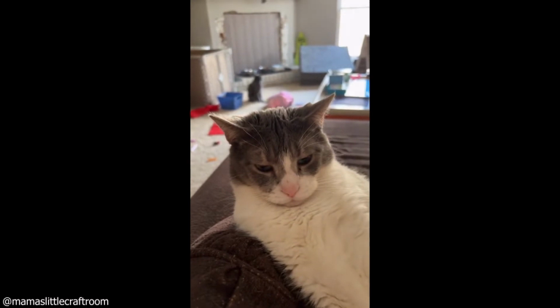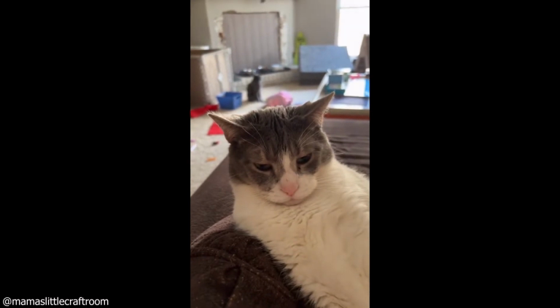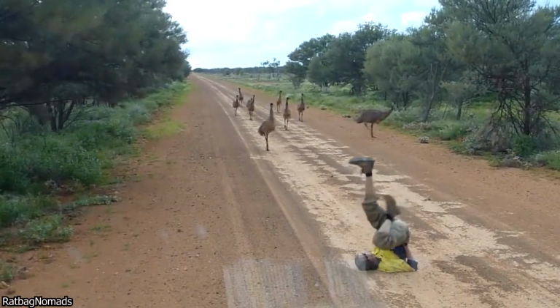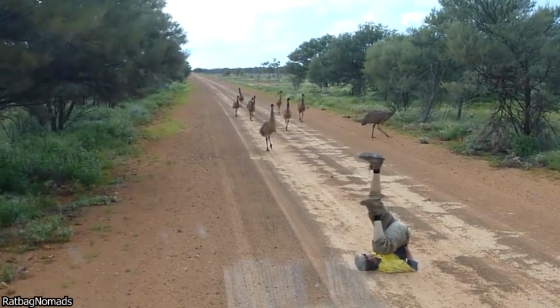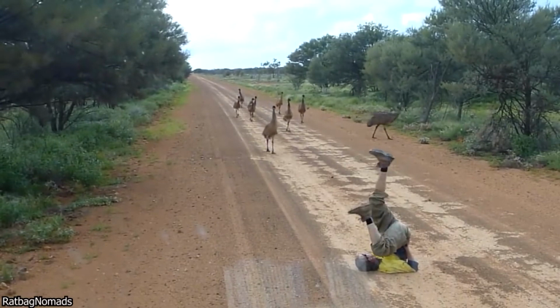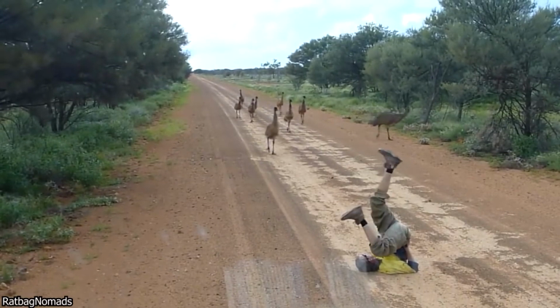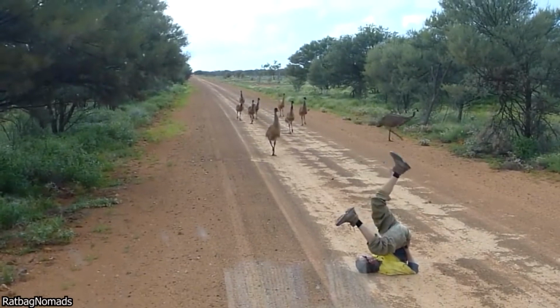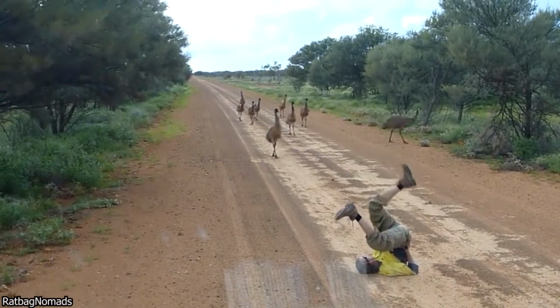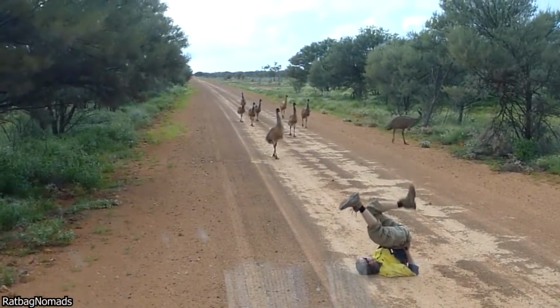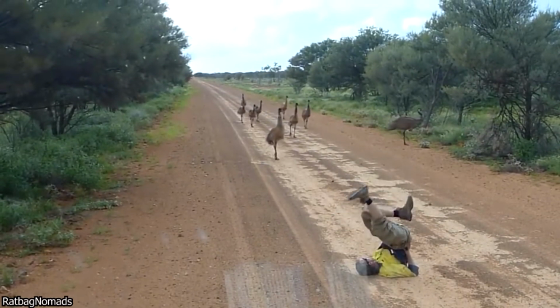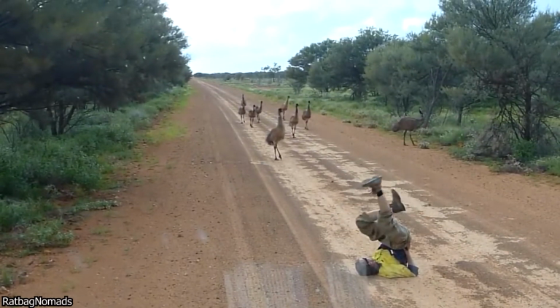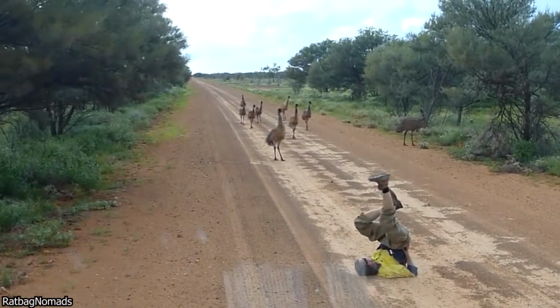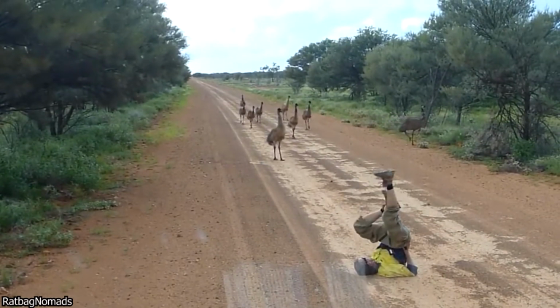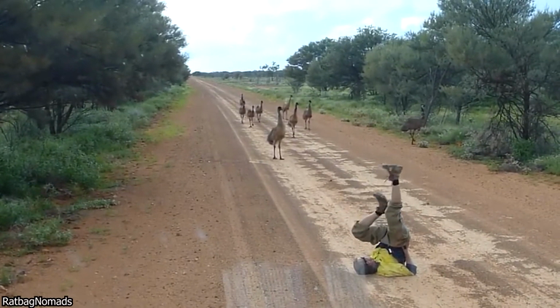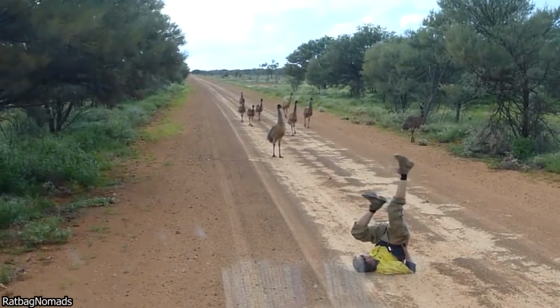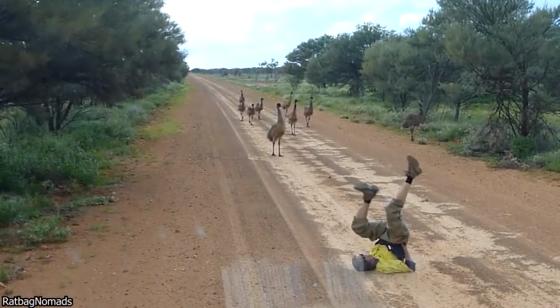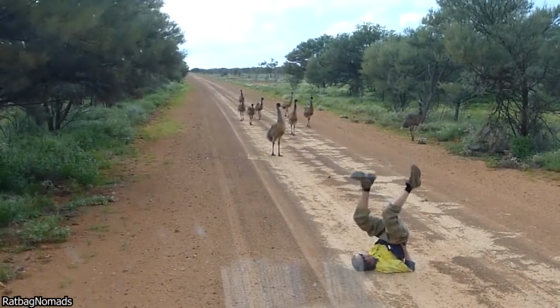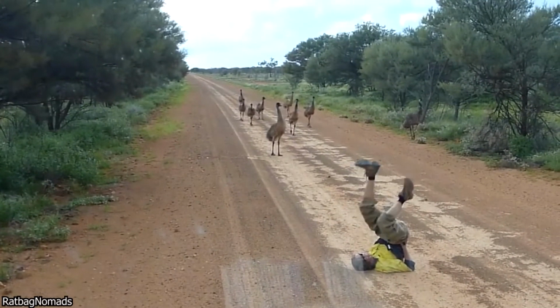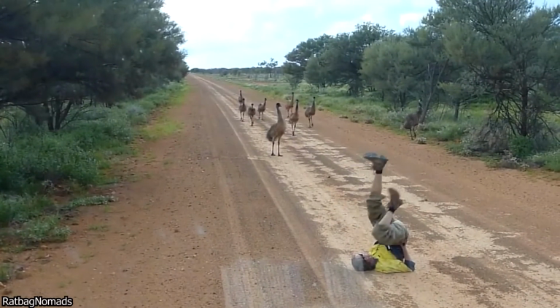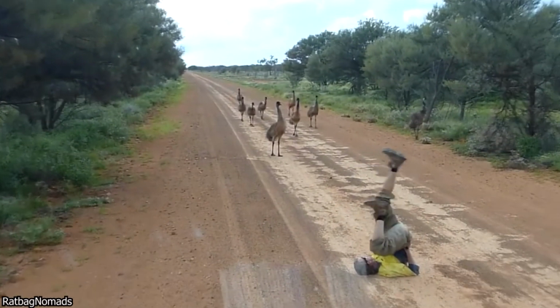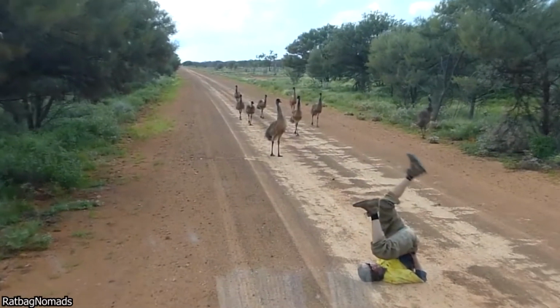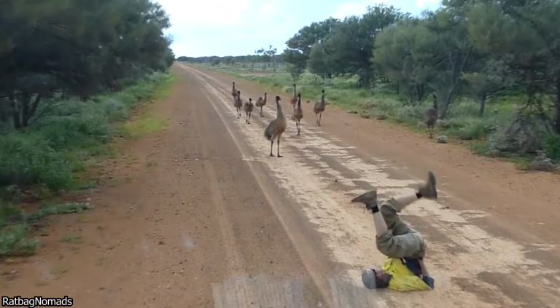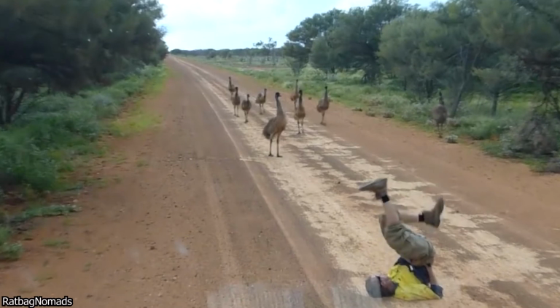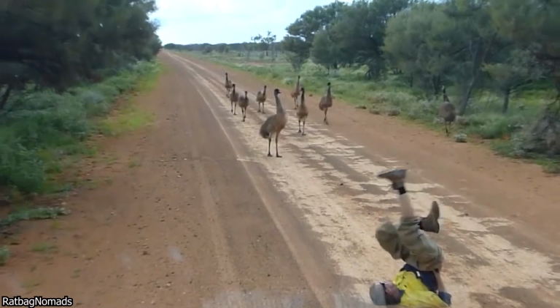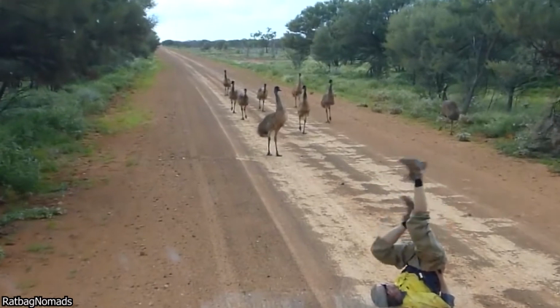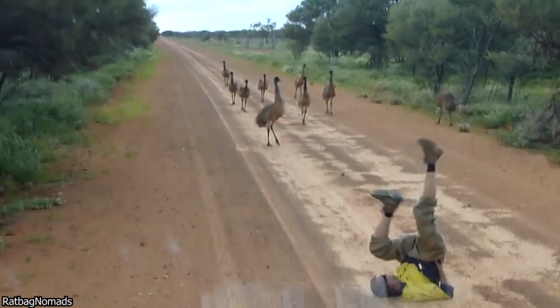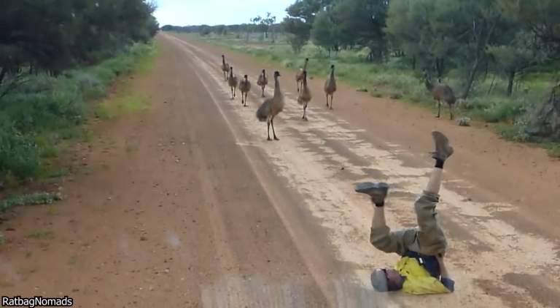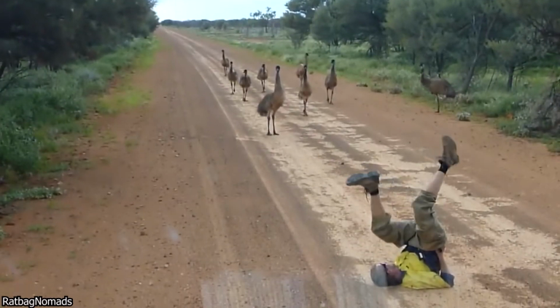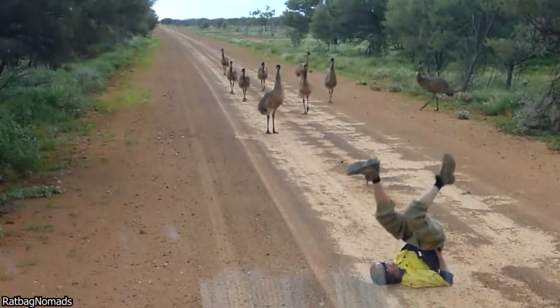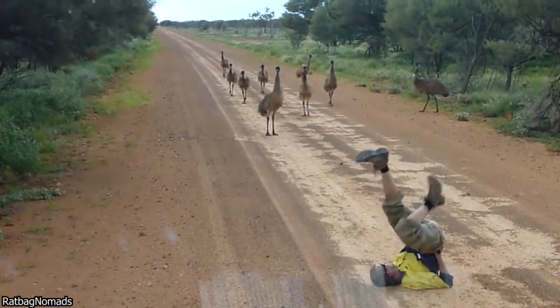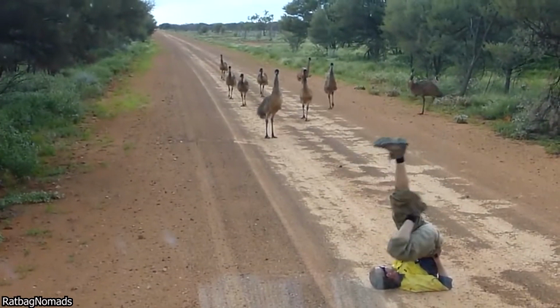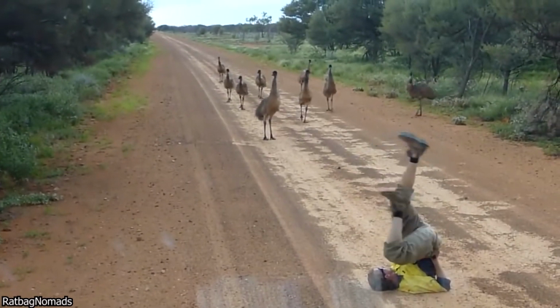This person found out that if you lie on the ground and move your legs in the air, the emus will come to you out of curiosity.